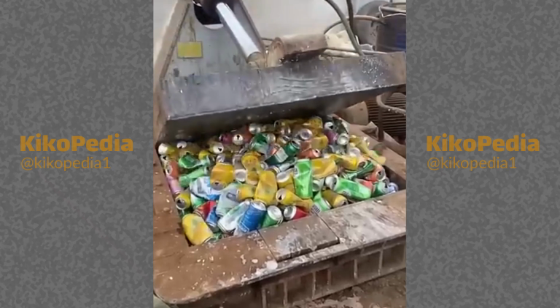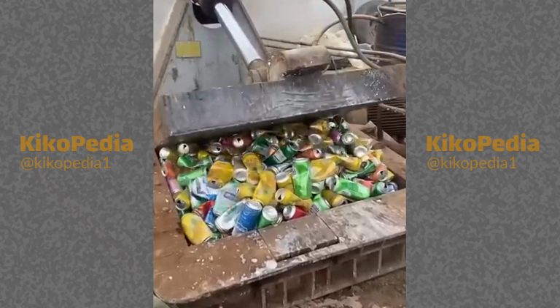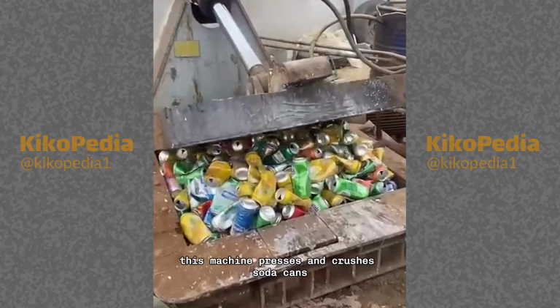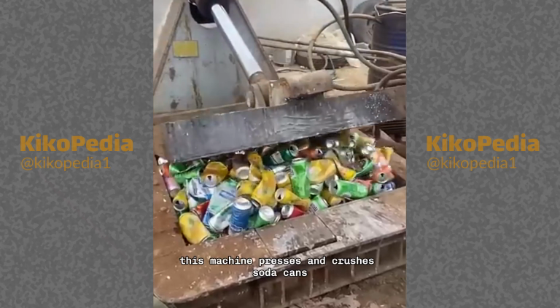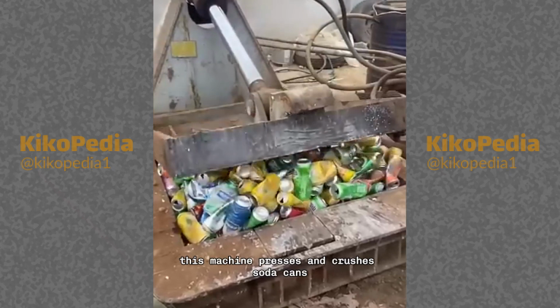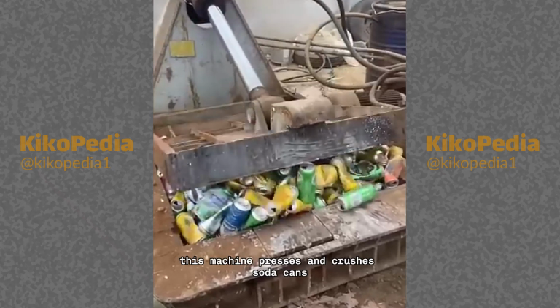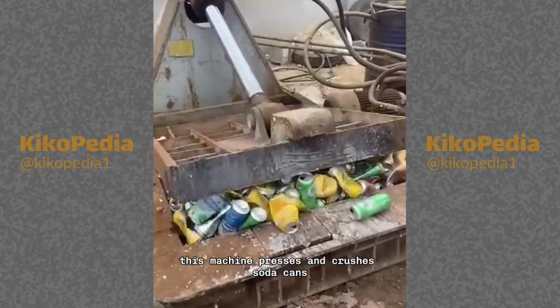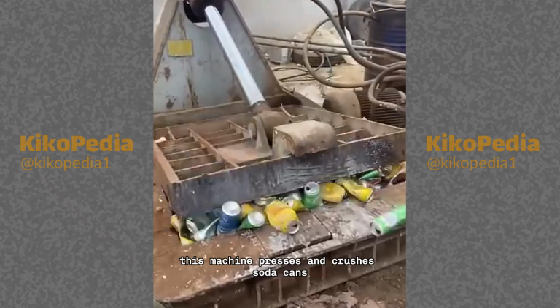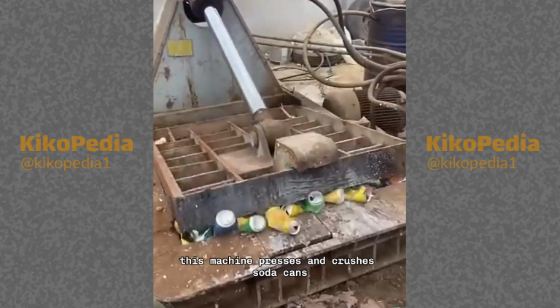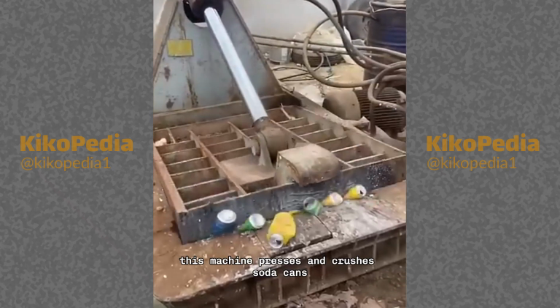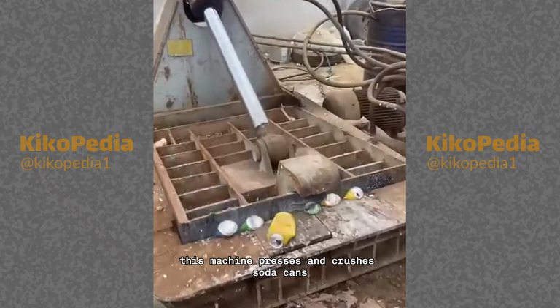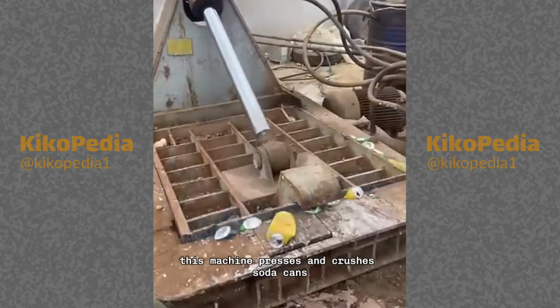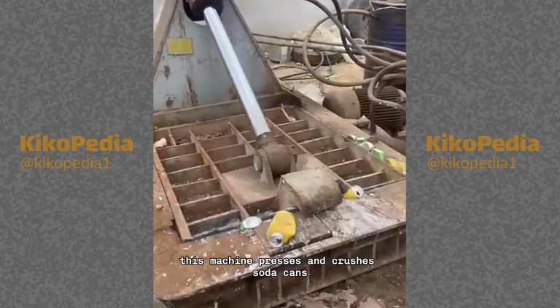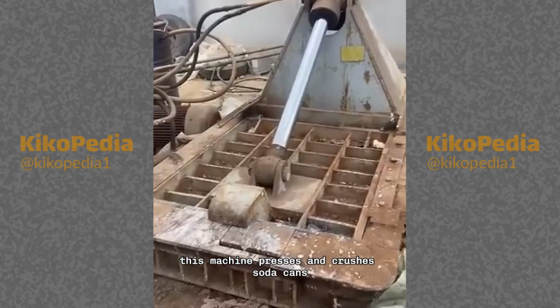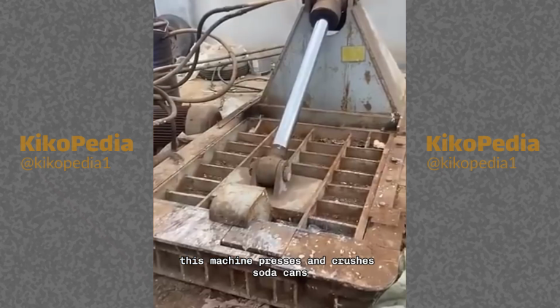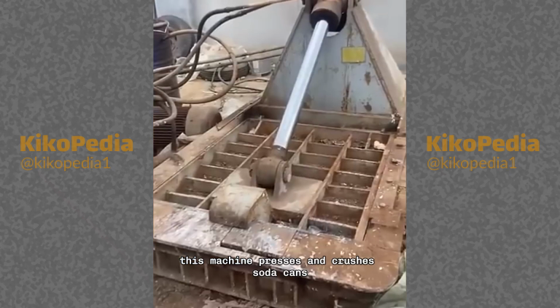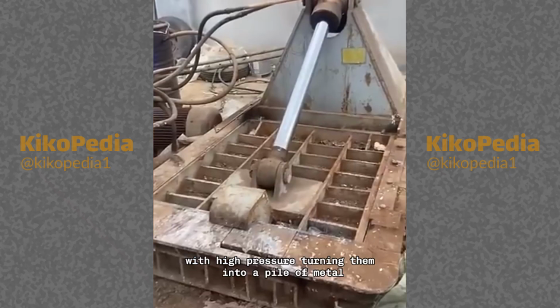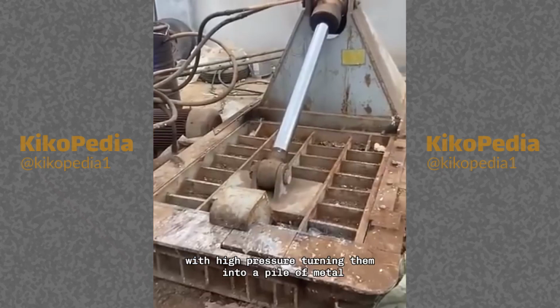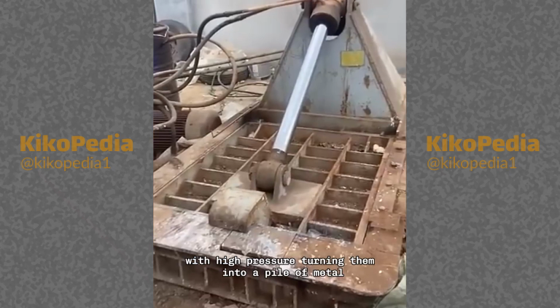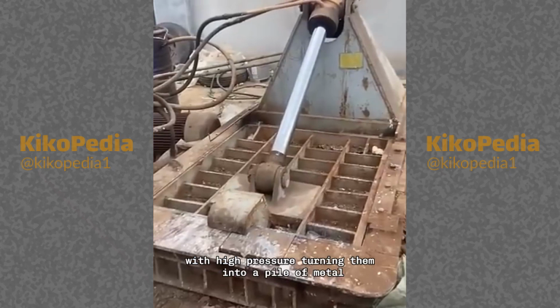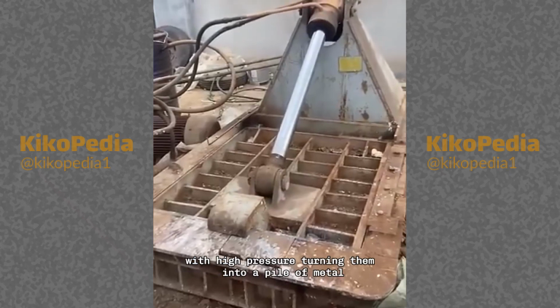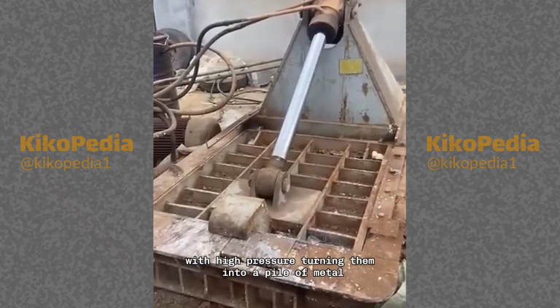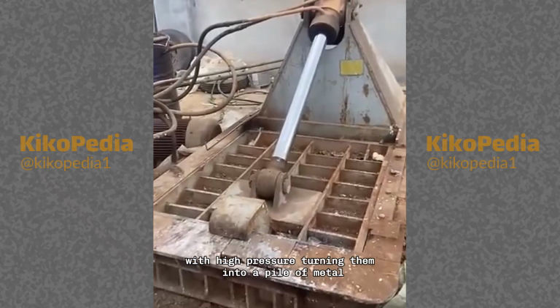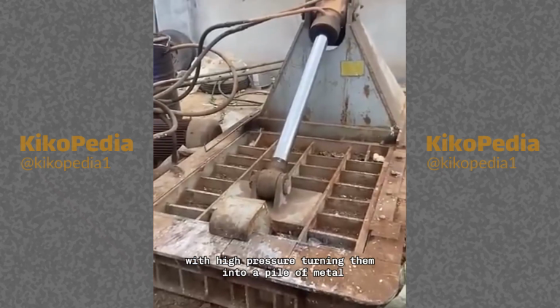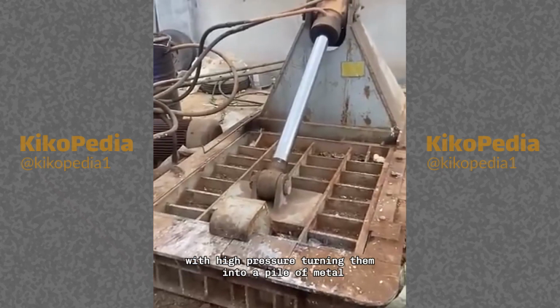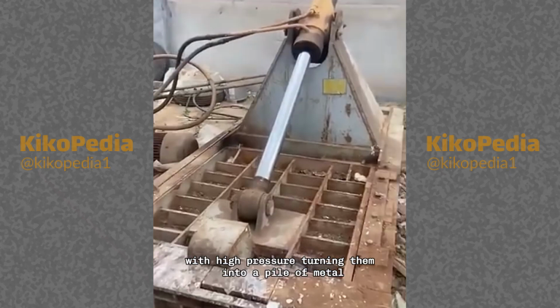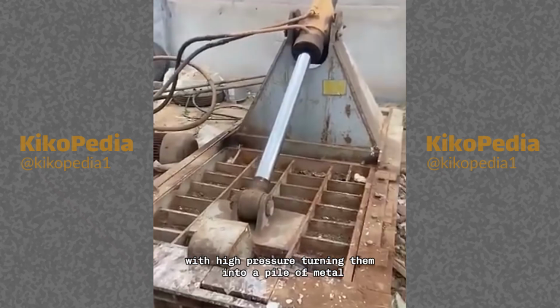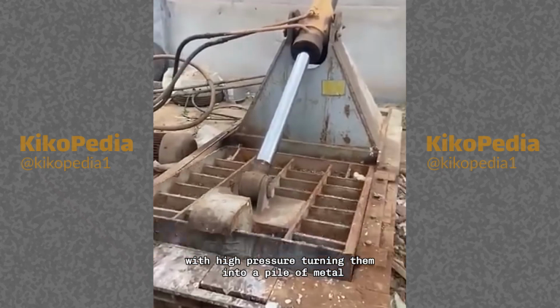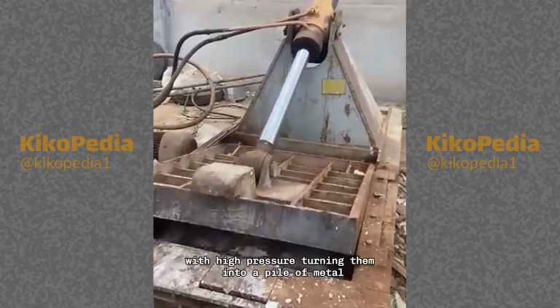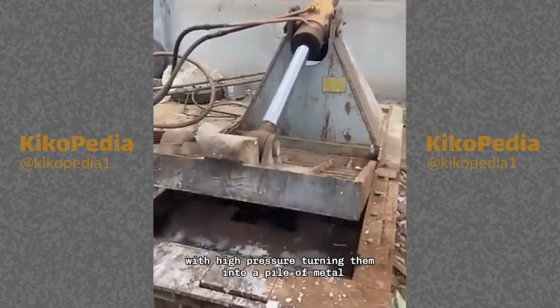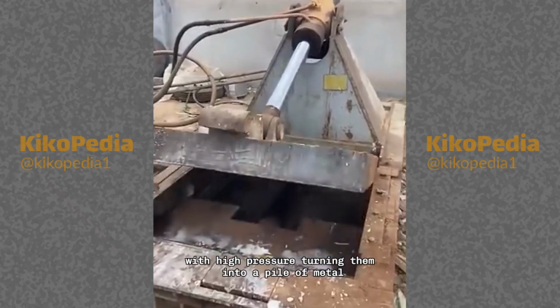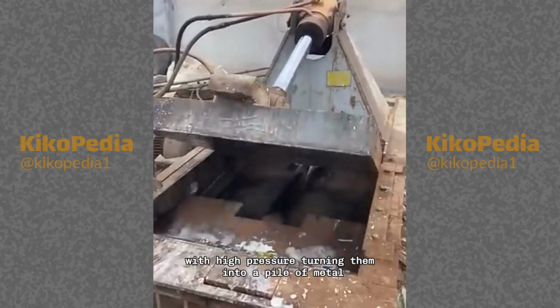This machine presses and crushes soda cans with high pressure, turning them into a pile of metal.